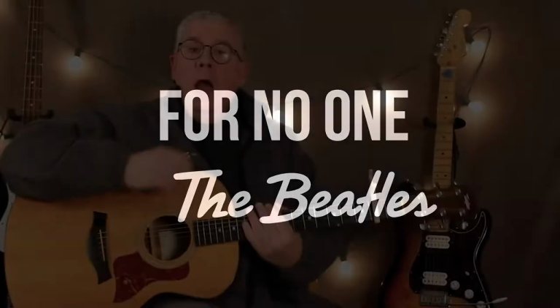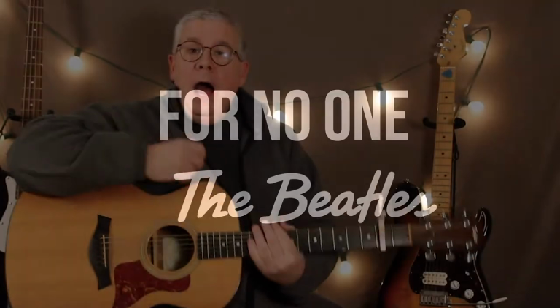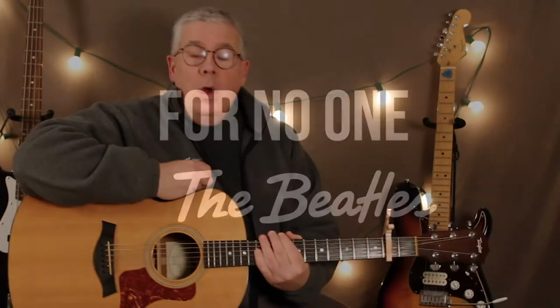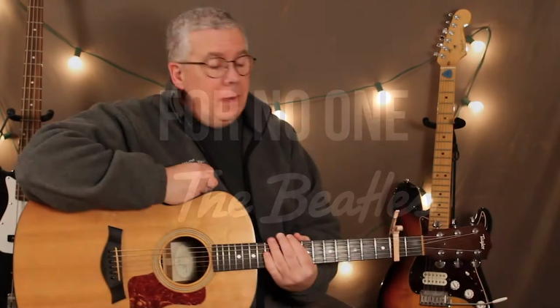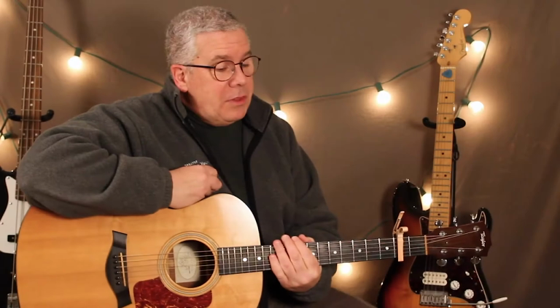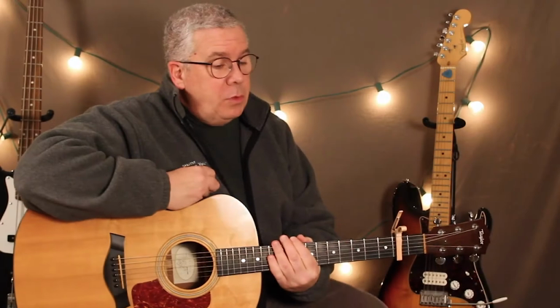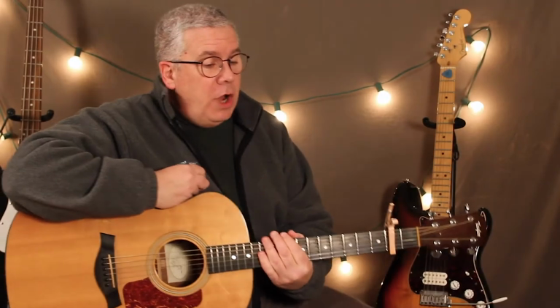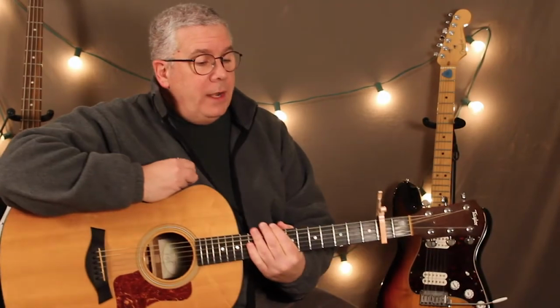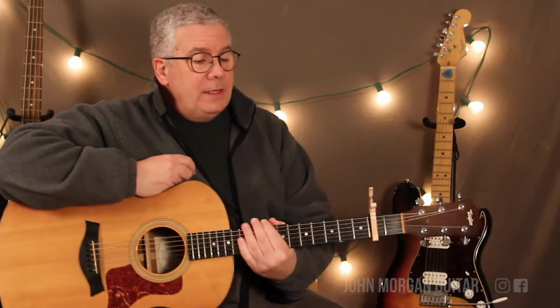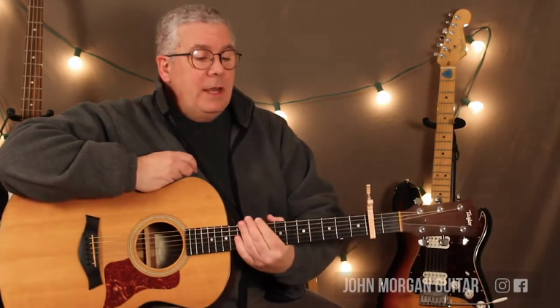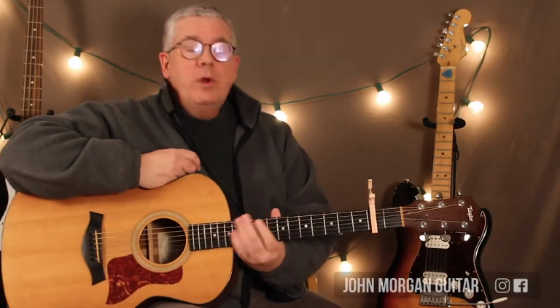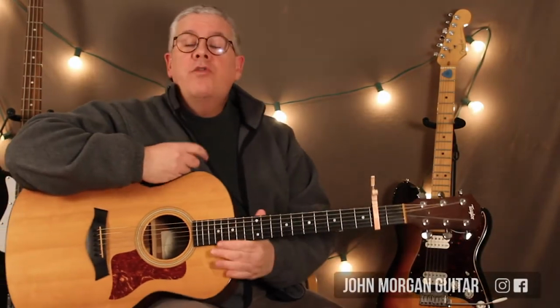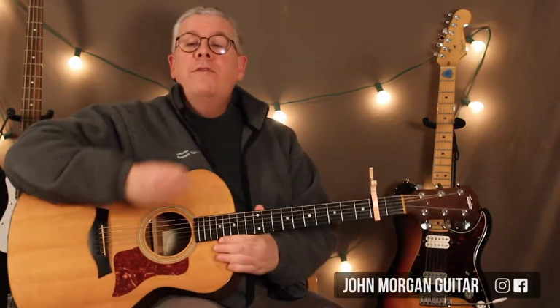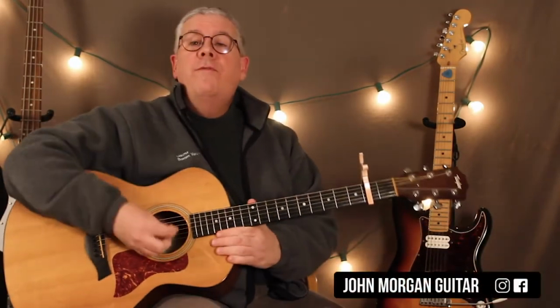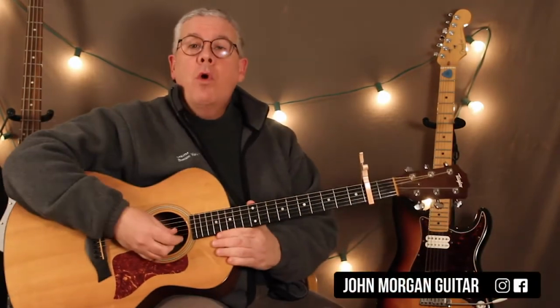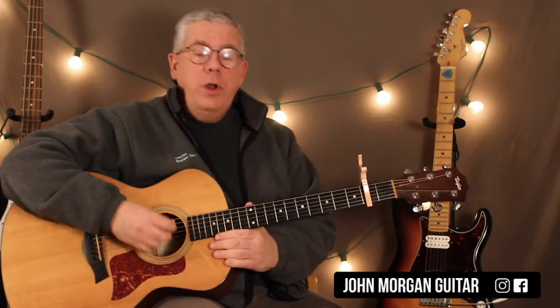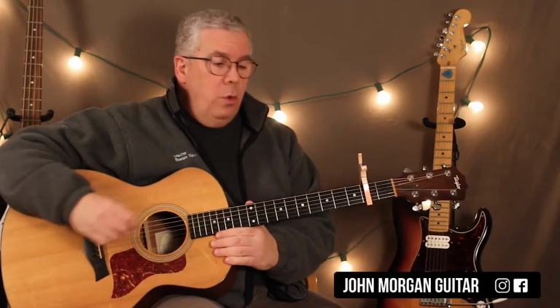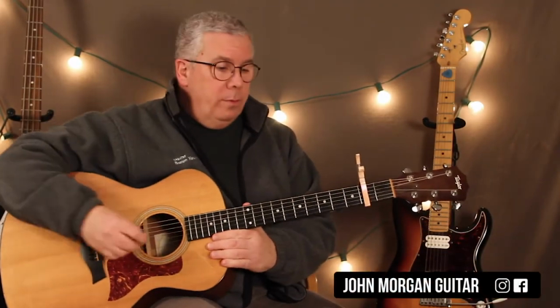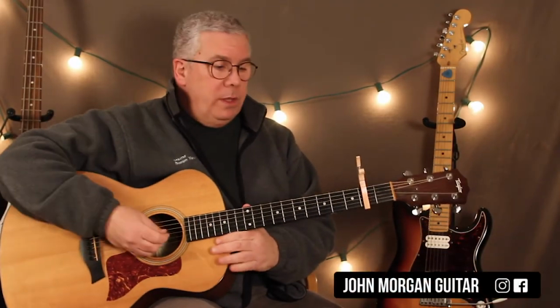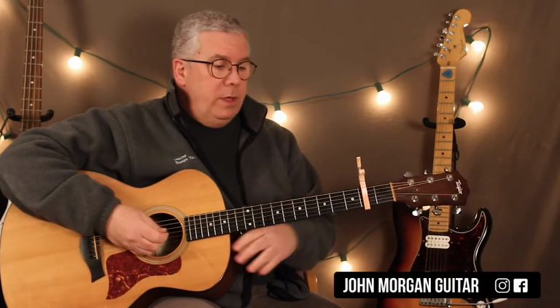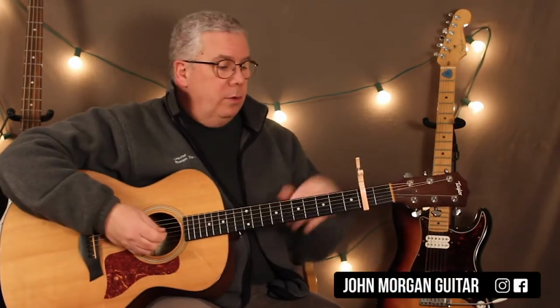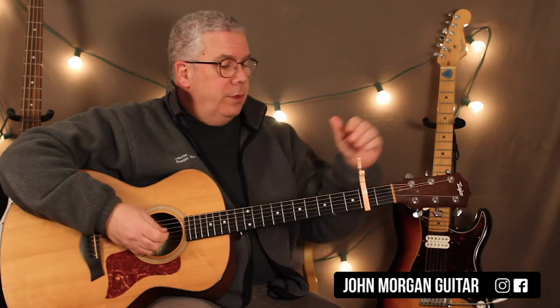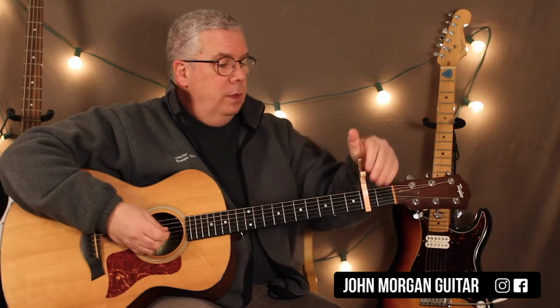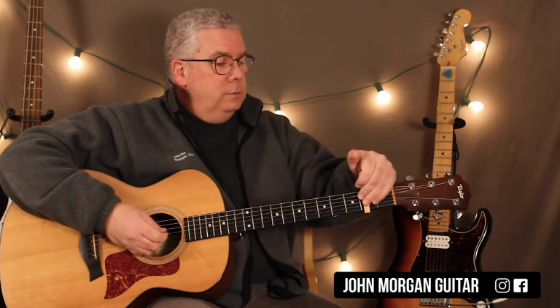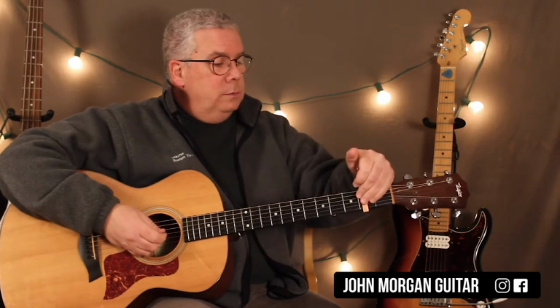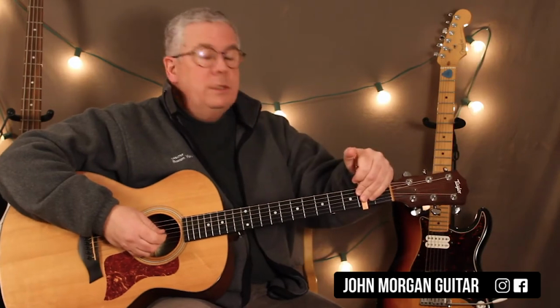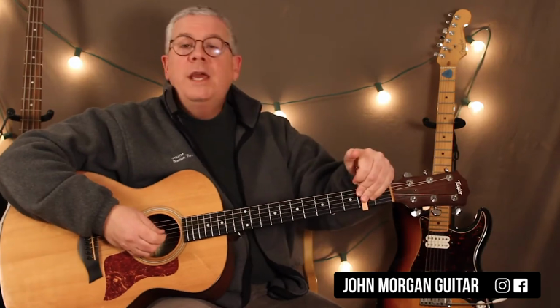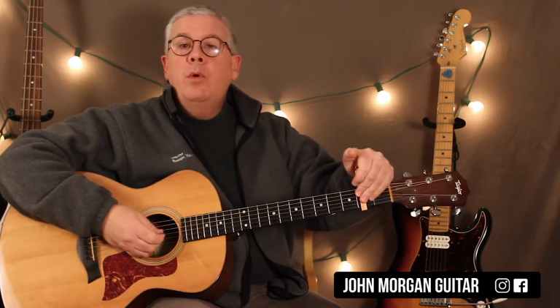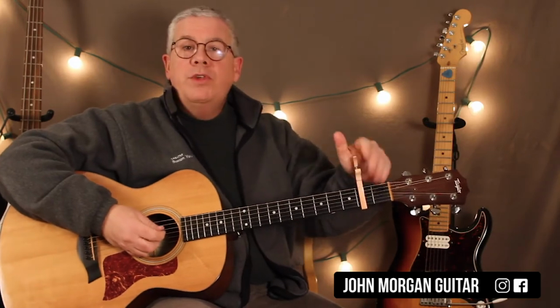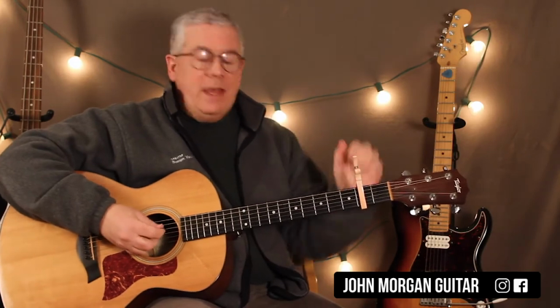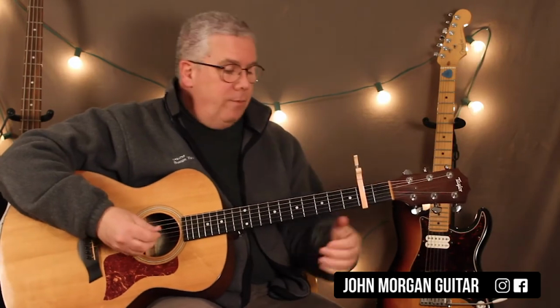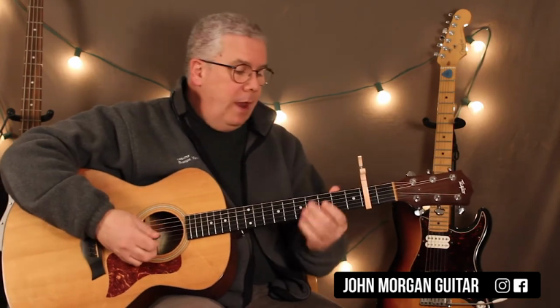Hi, welcome to Lessons with John. Today we're going to try For No One by The Beatles. Capo's at the second fret.